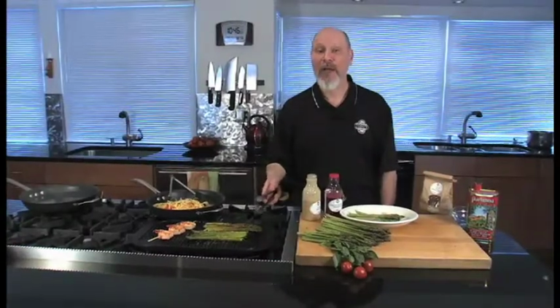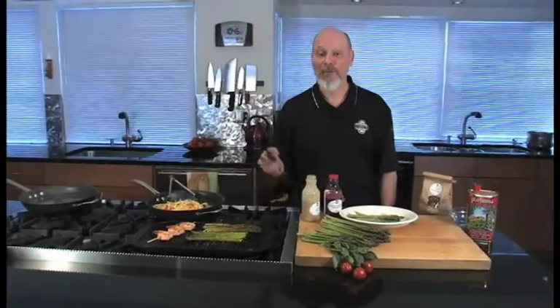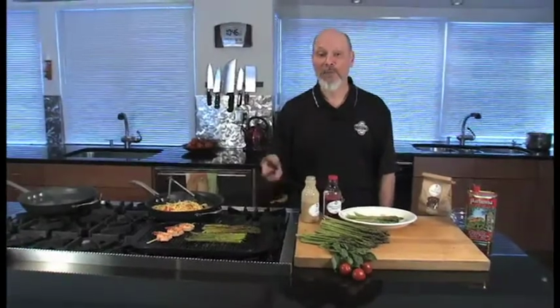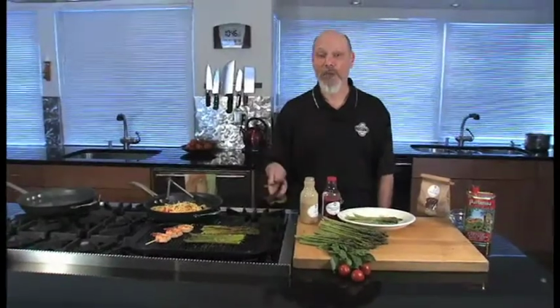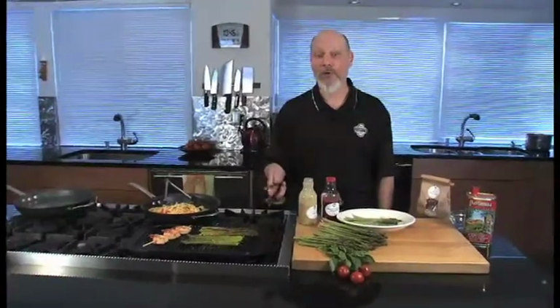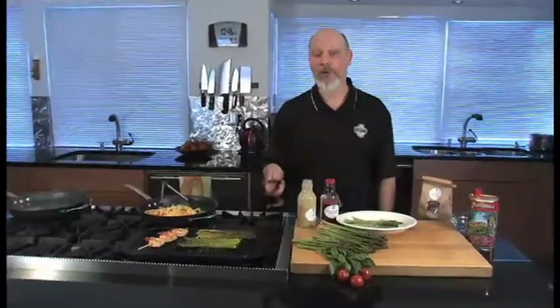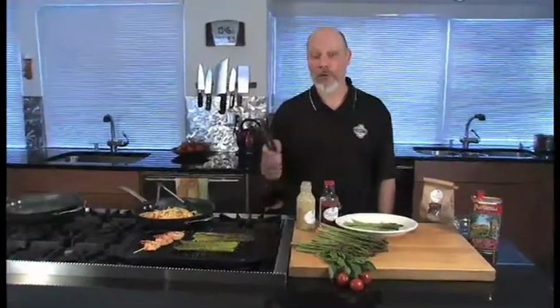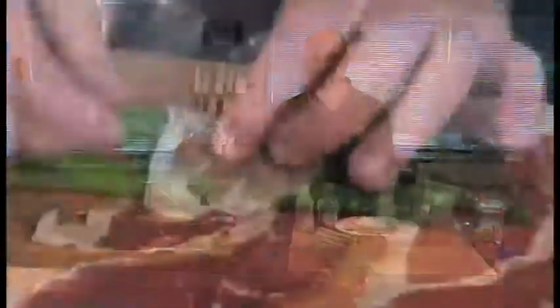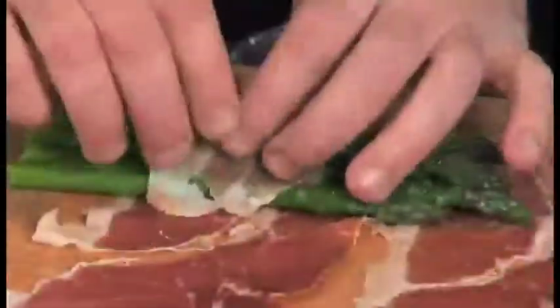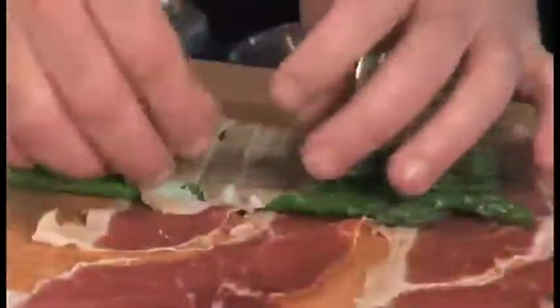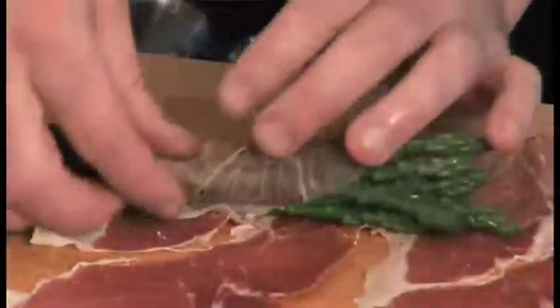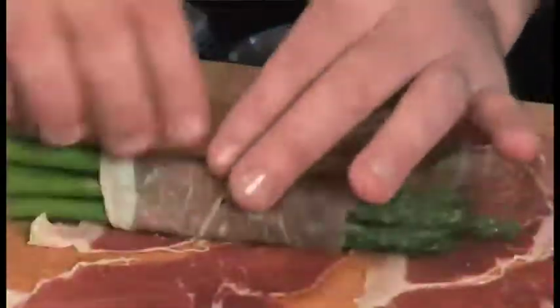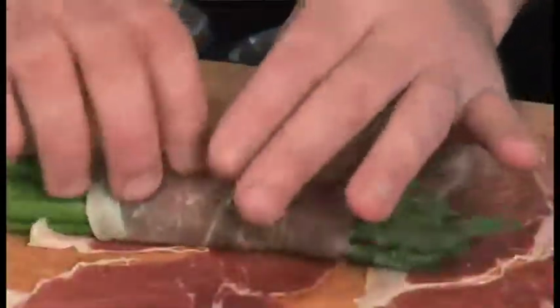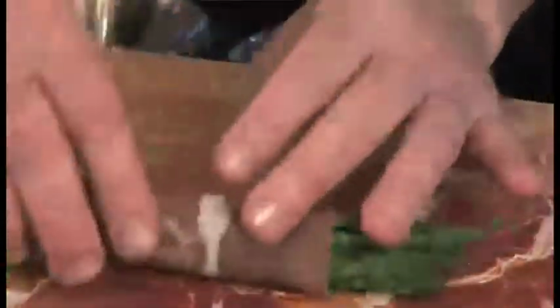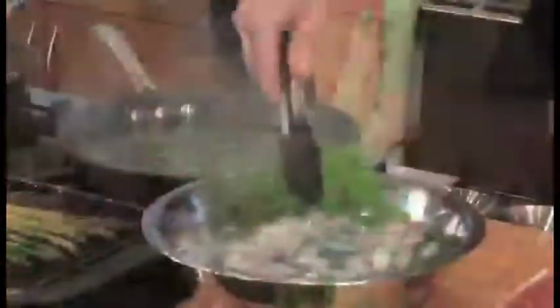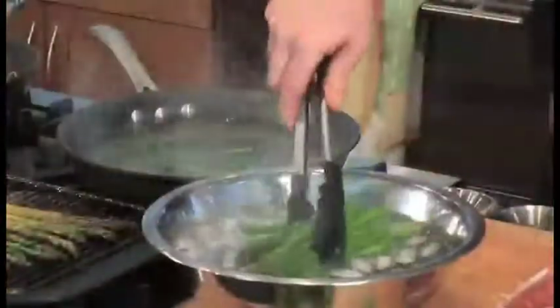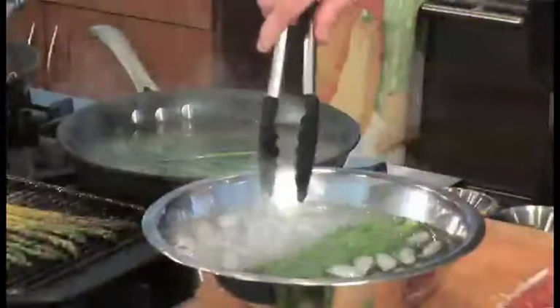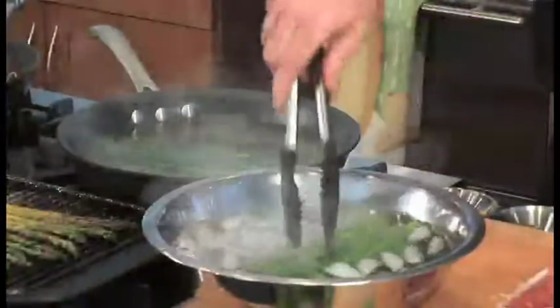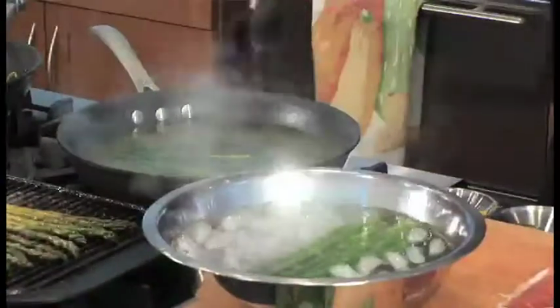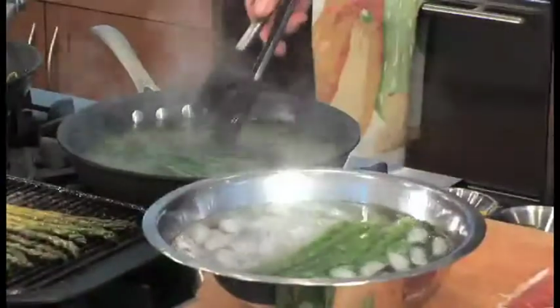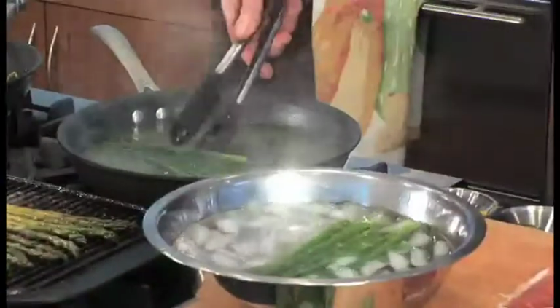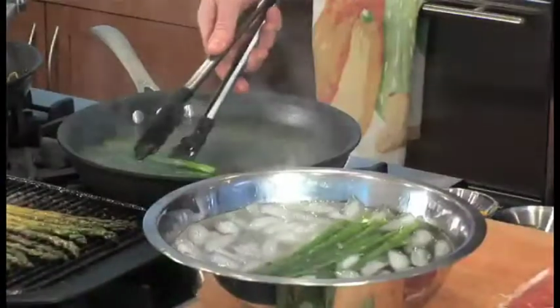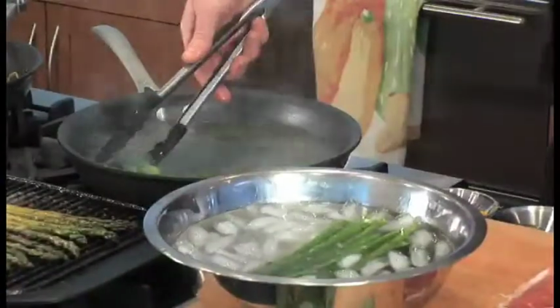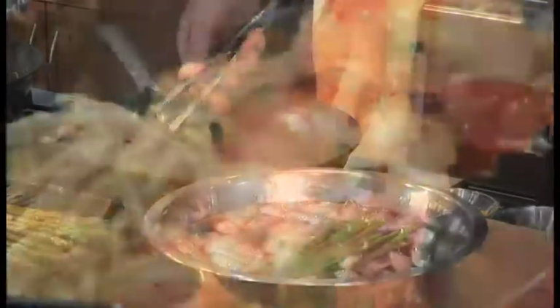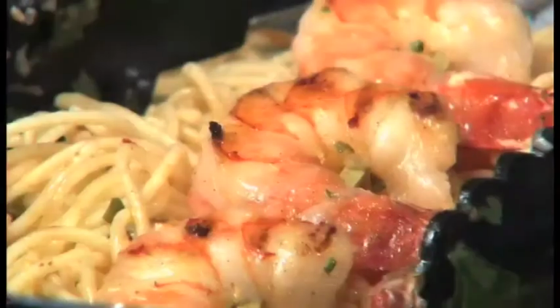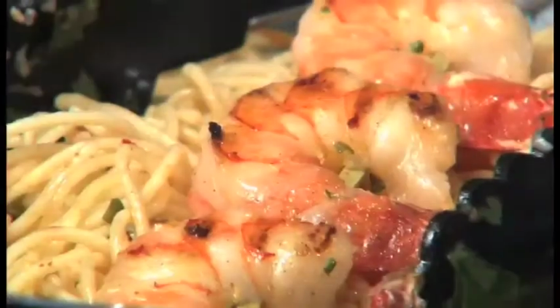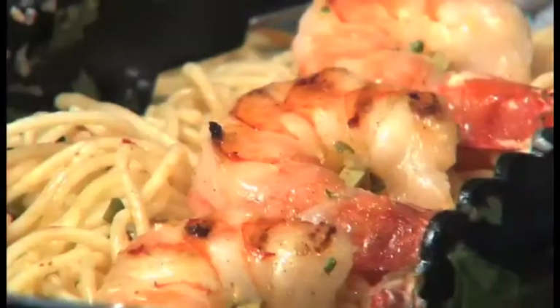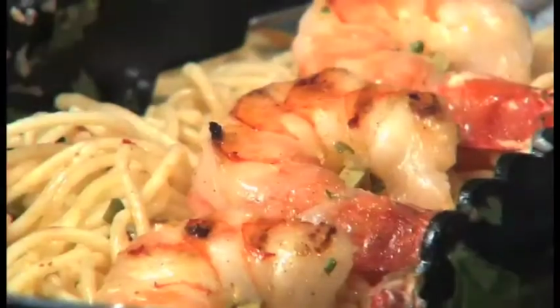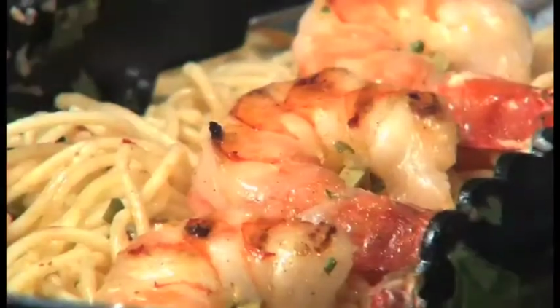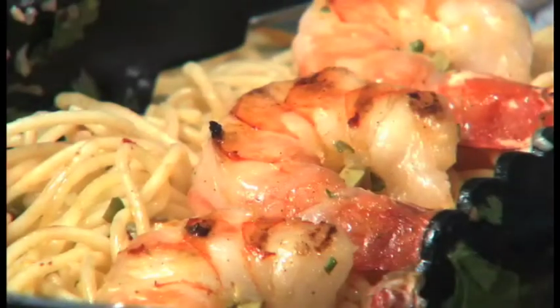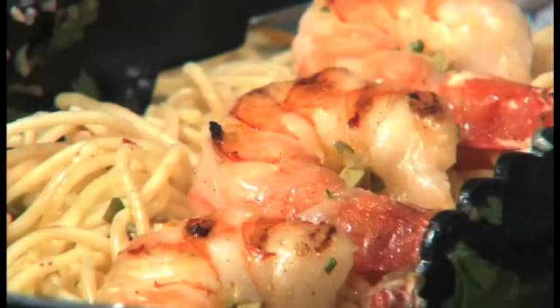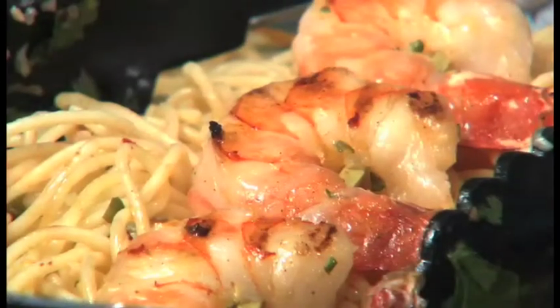After the break we're going to be doing roast asparagus bundles and shocking asparagus, and we're going to pair it with this lovely scampi shrimp and pasta dish.